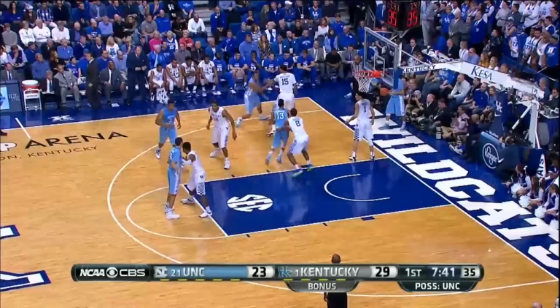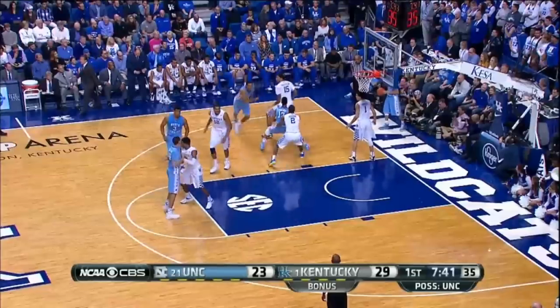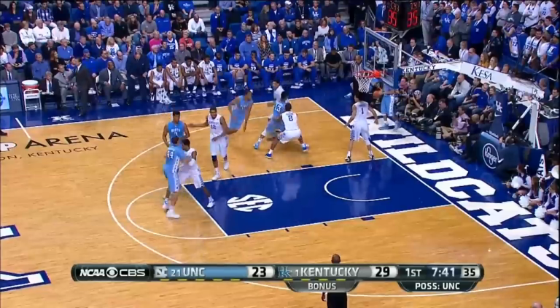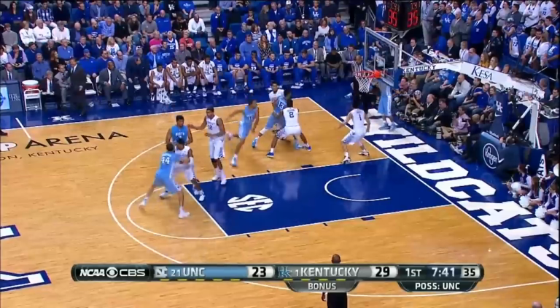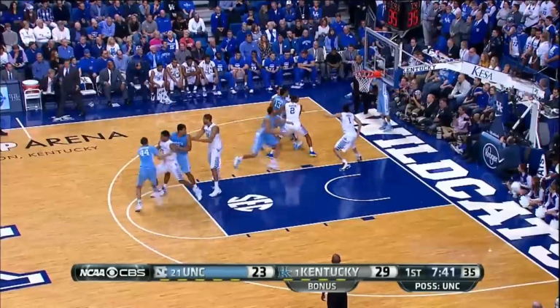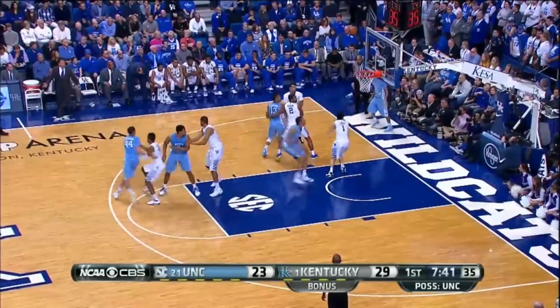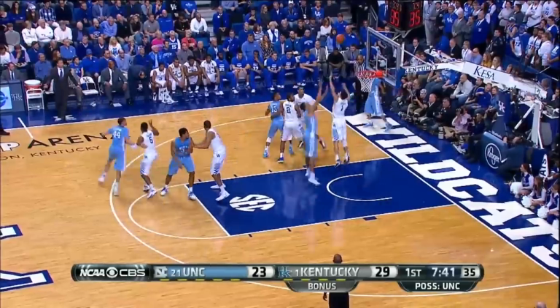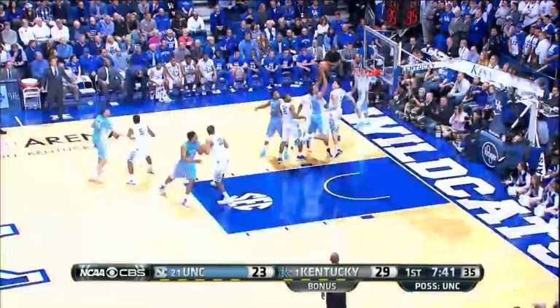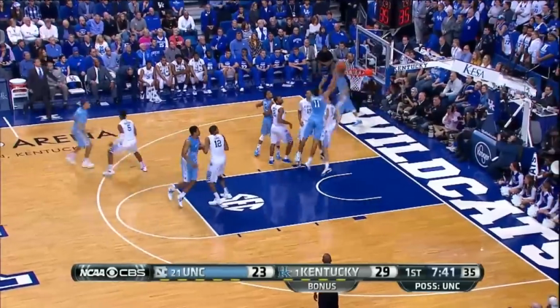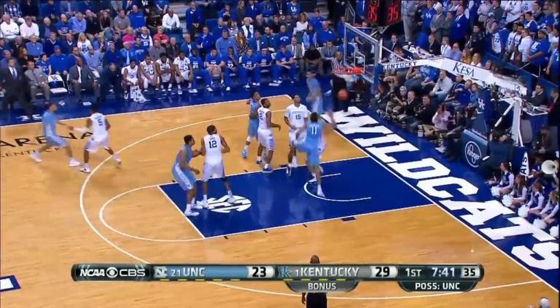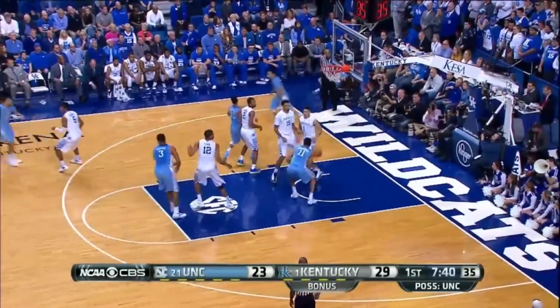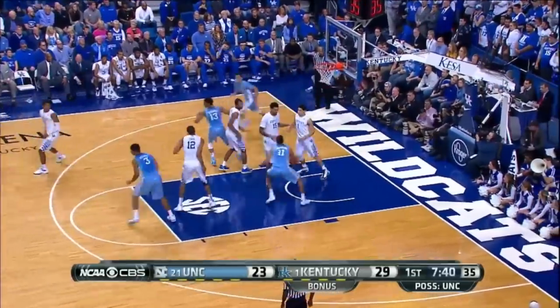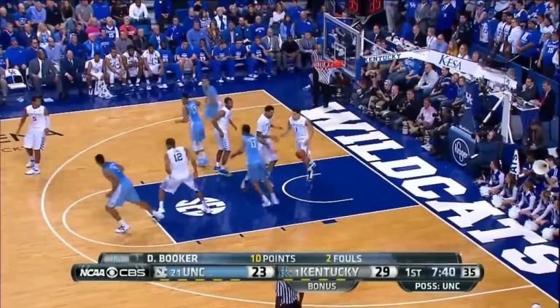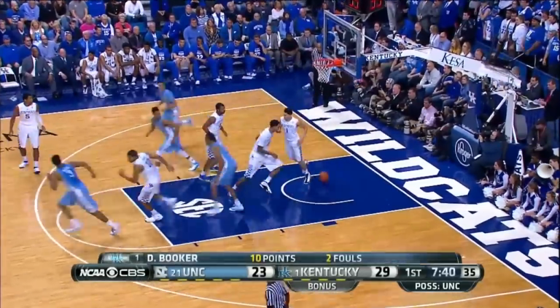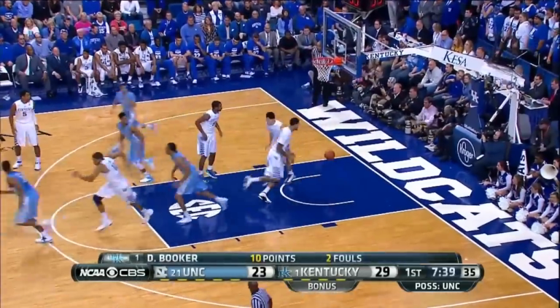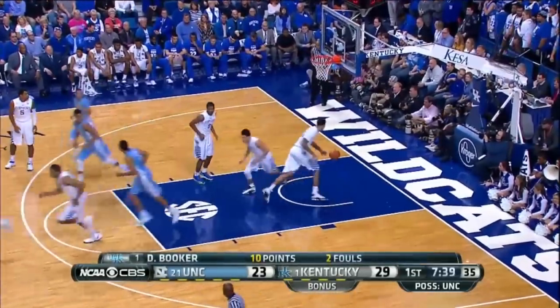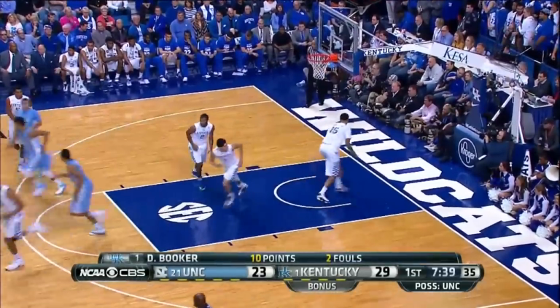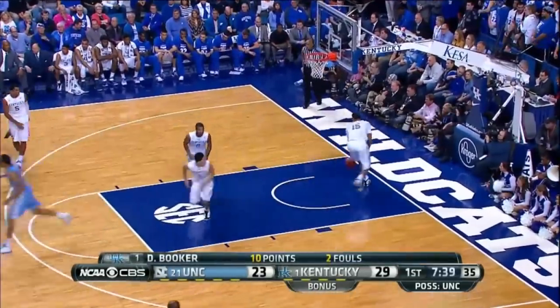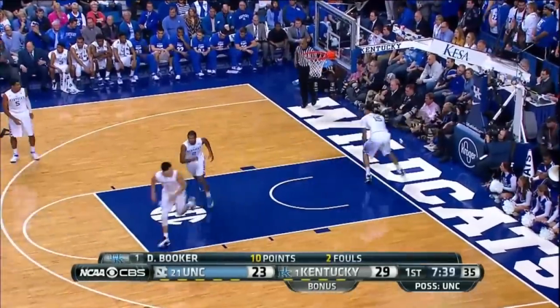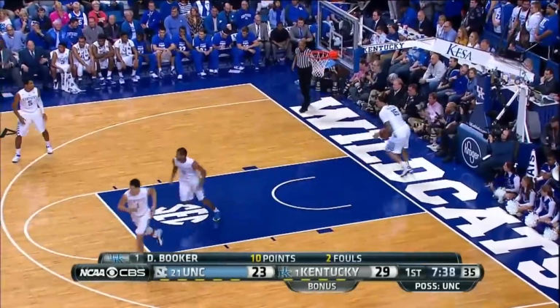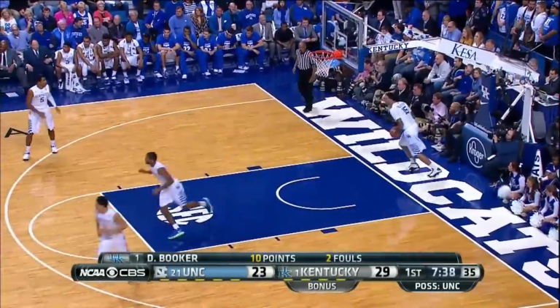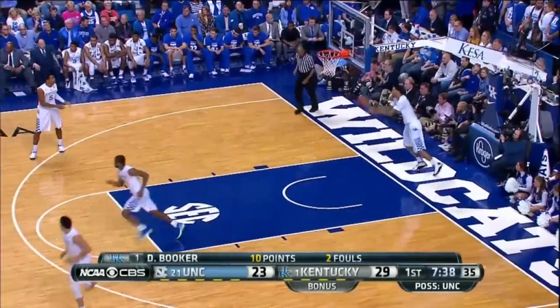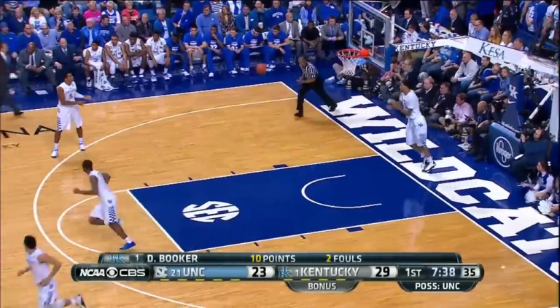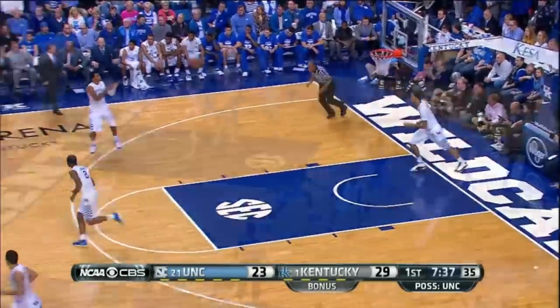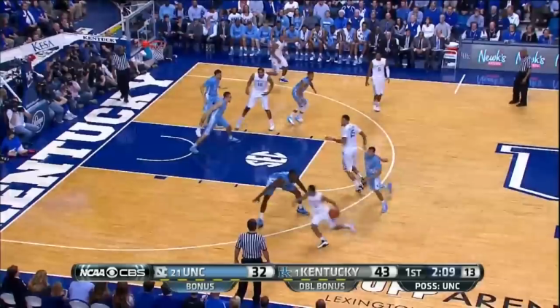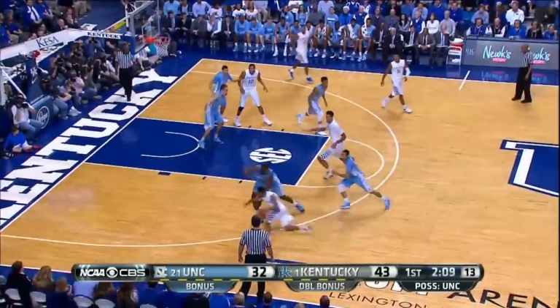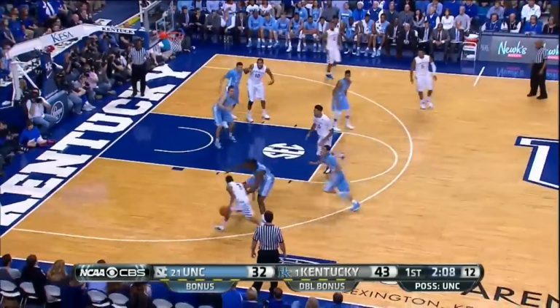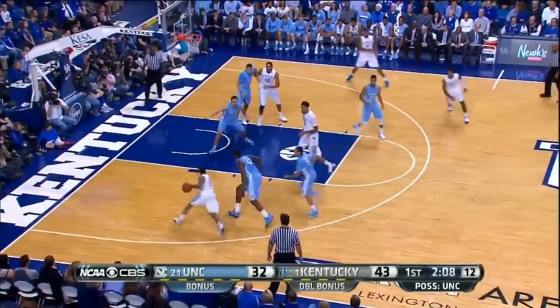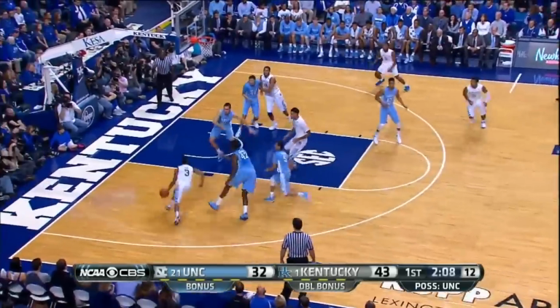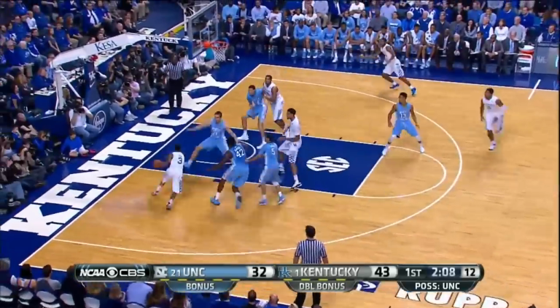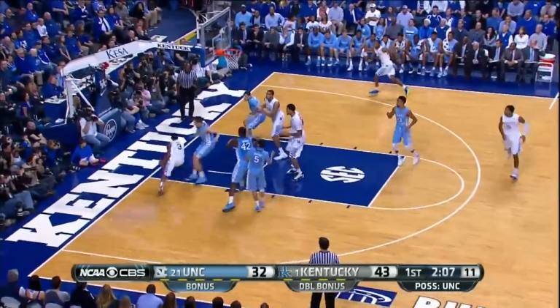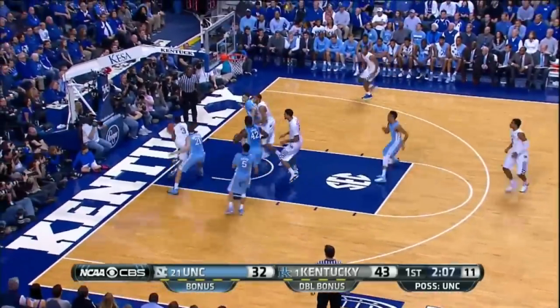Tar Heels down 6. Check out the inbounds play — Page to Johnson on the lob. Carolina only down 4. And late in the first half,